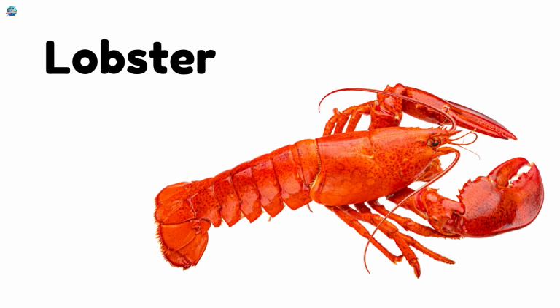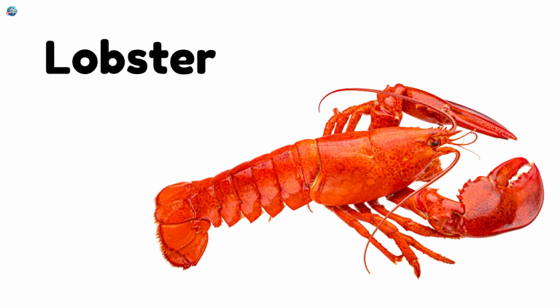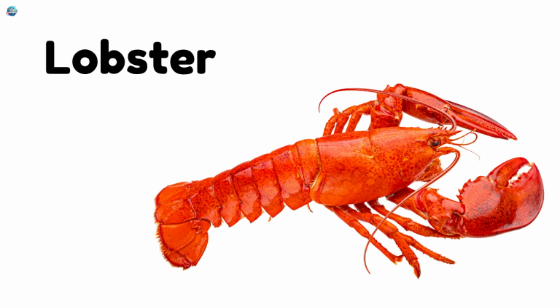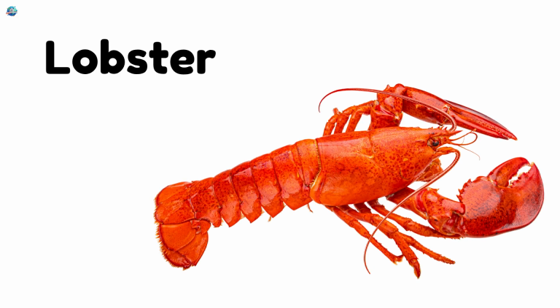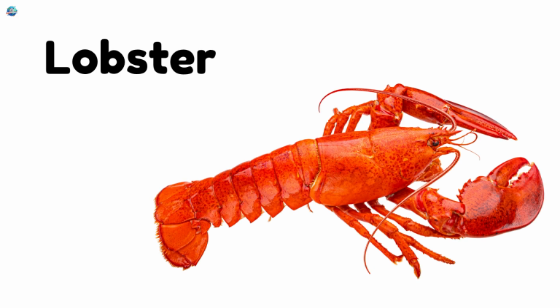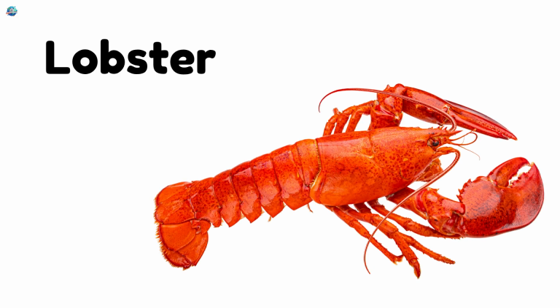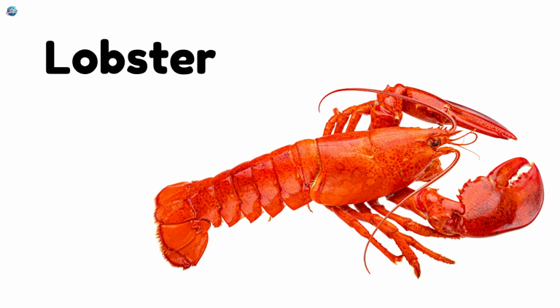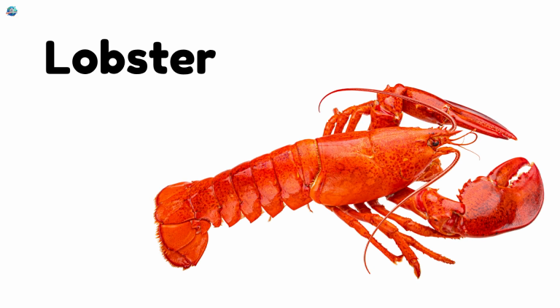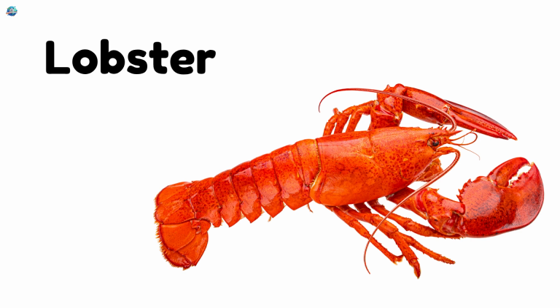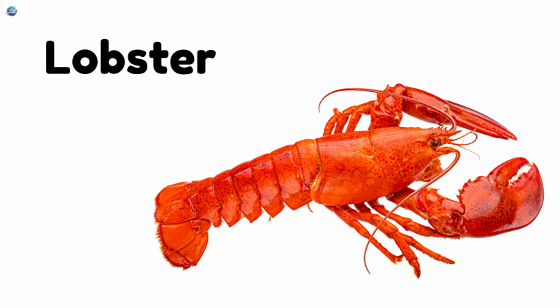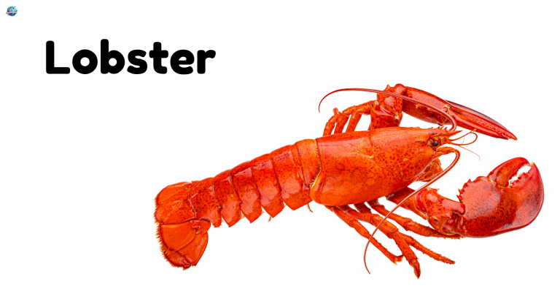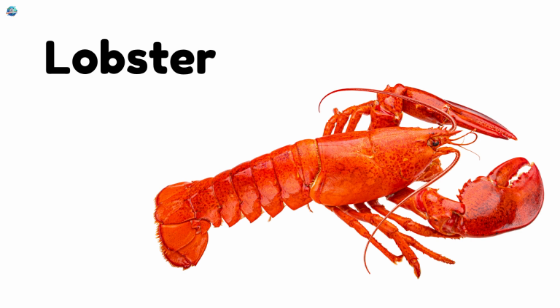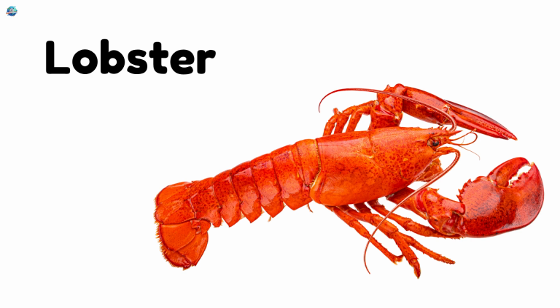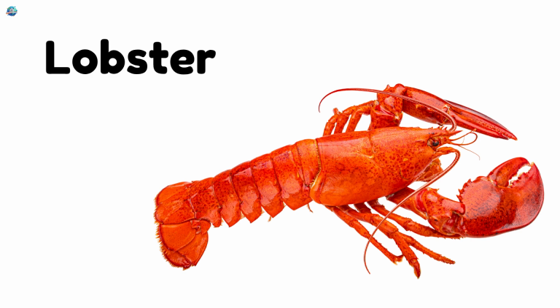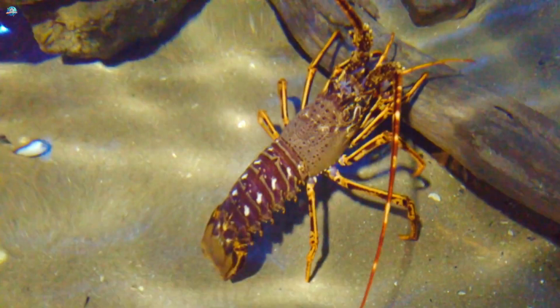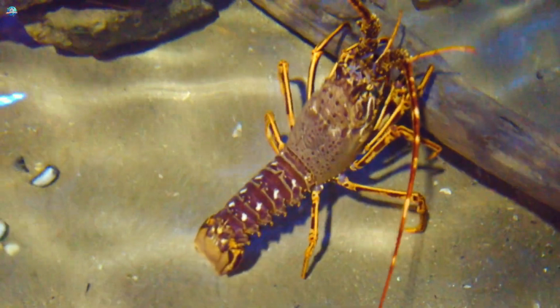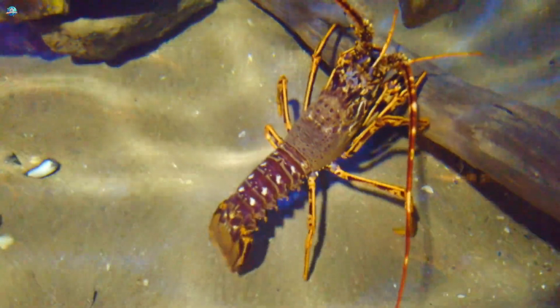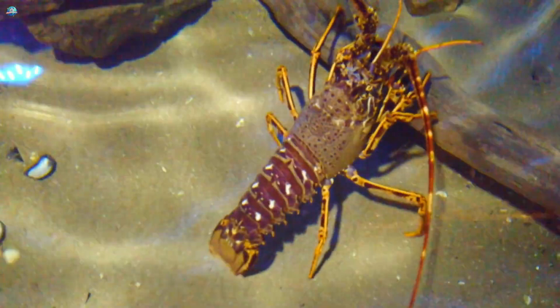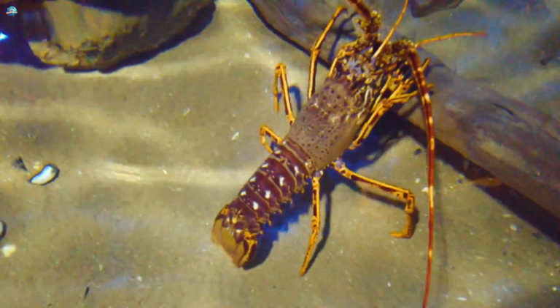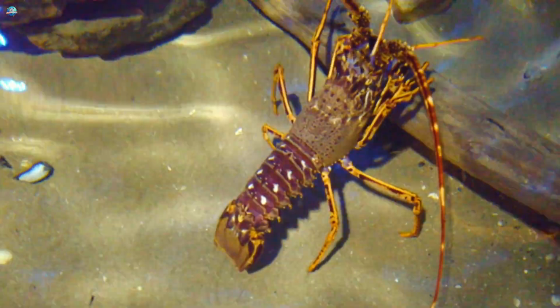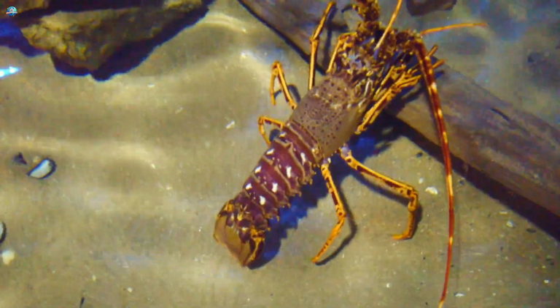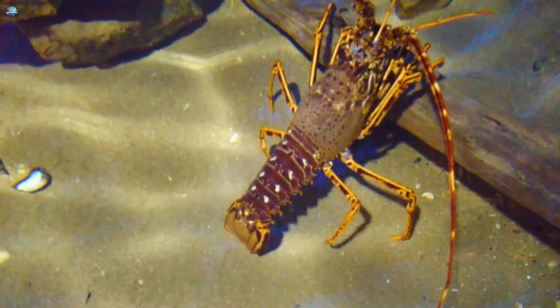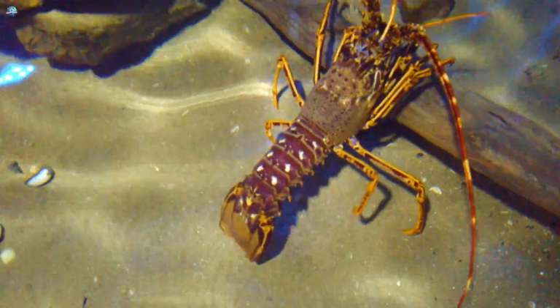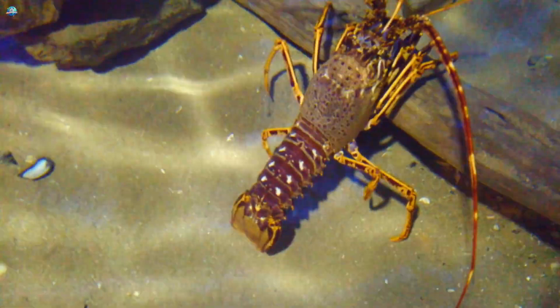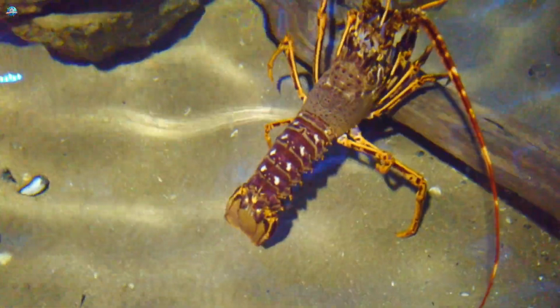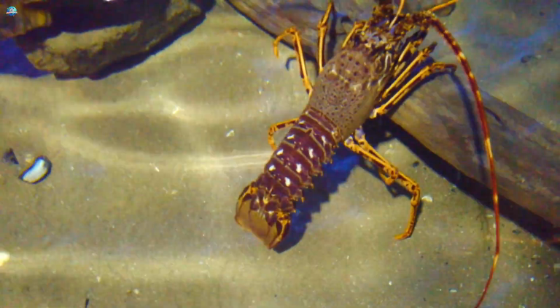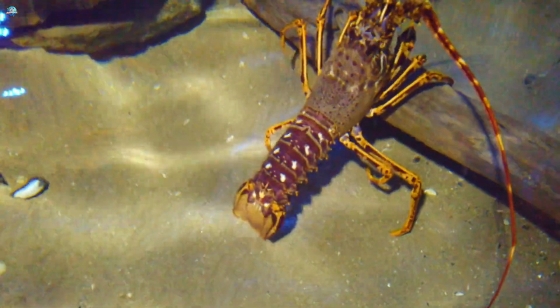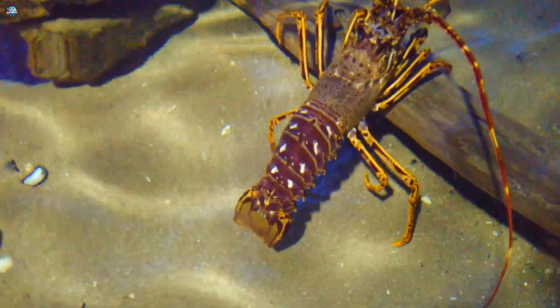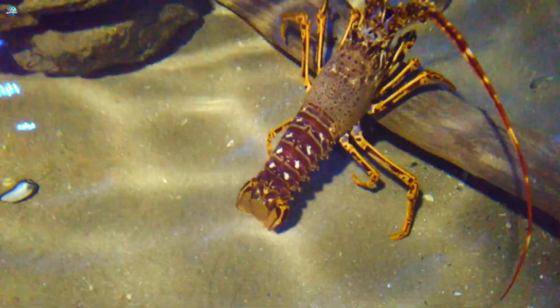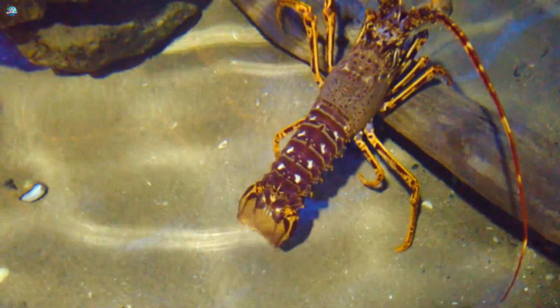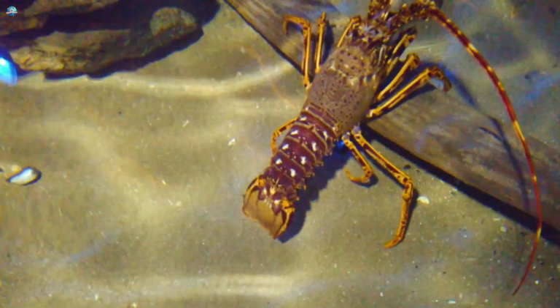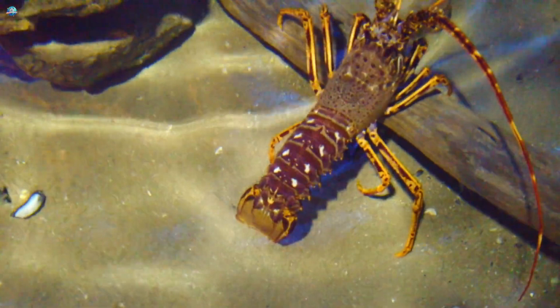Lobster. Lobsters have strong claws and live on the ocean bottom, hiding under rocks.